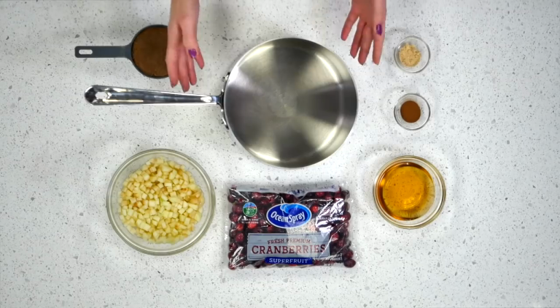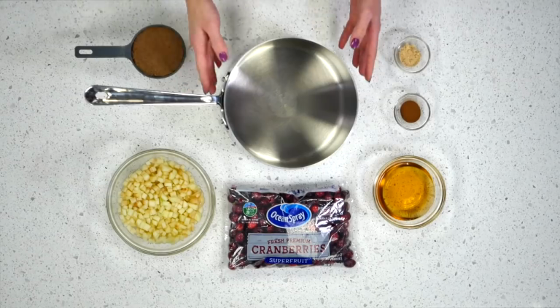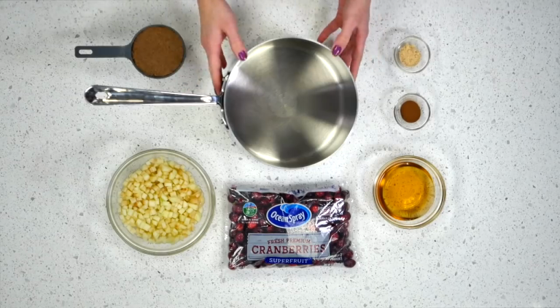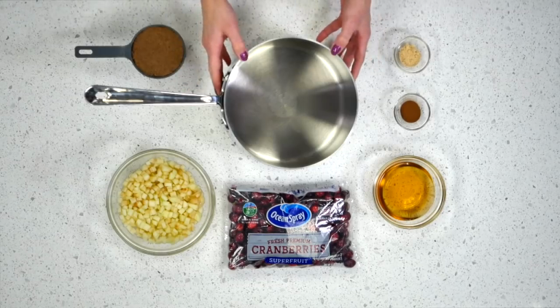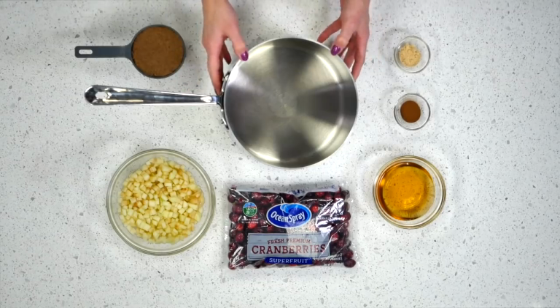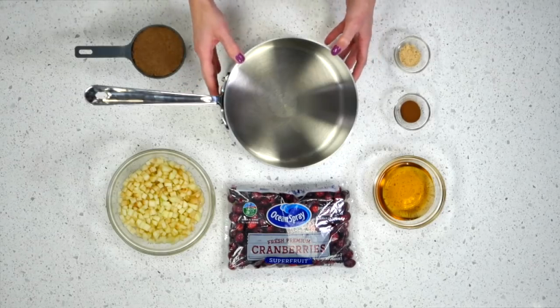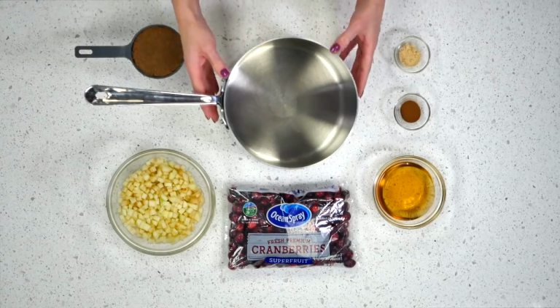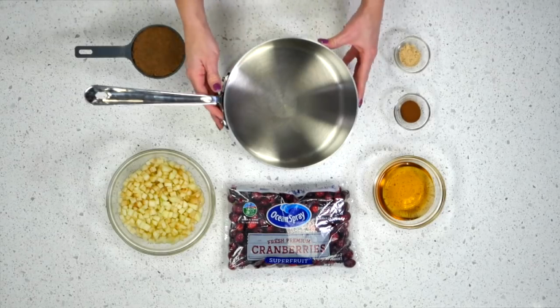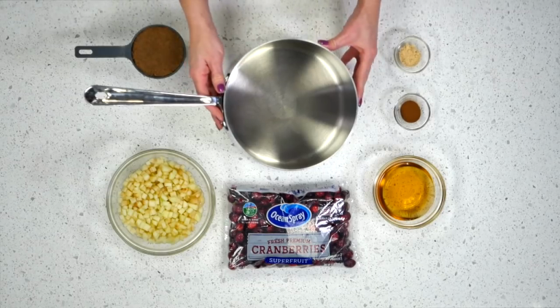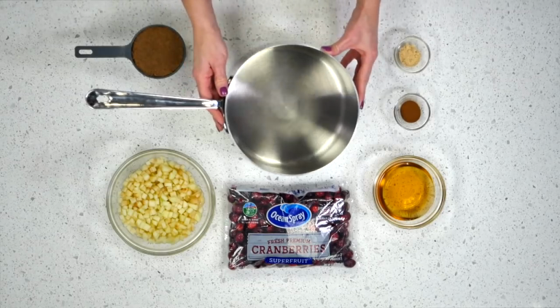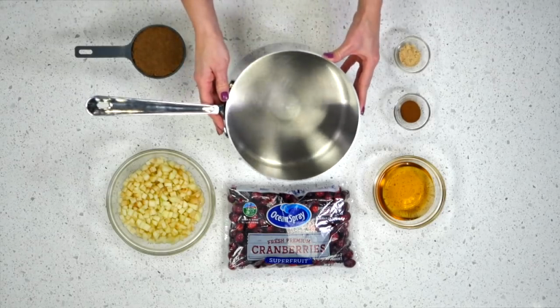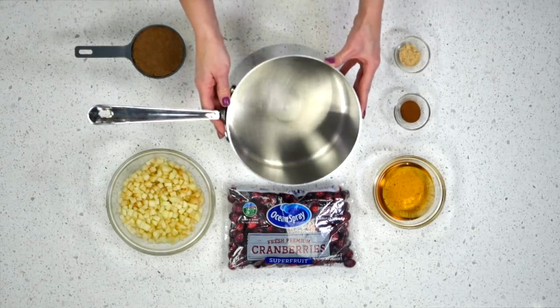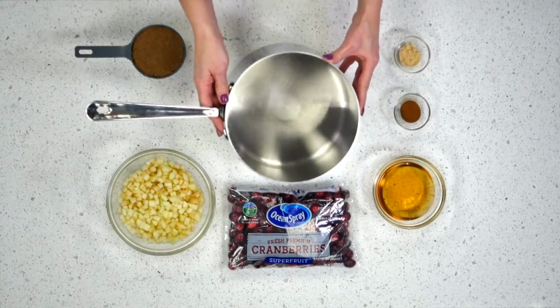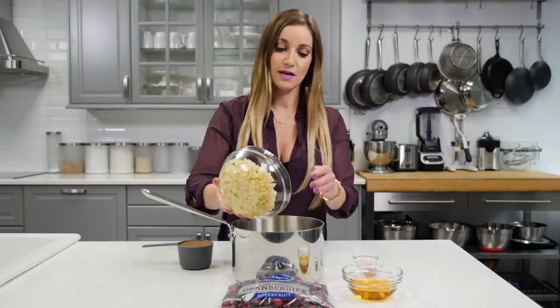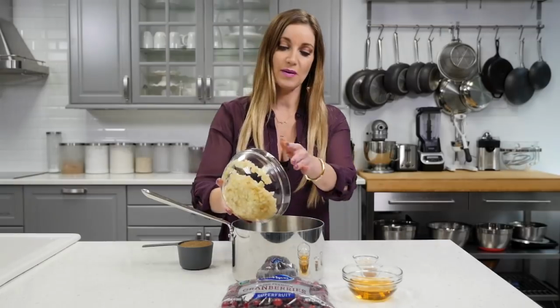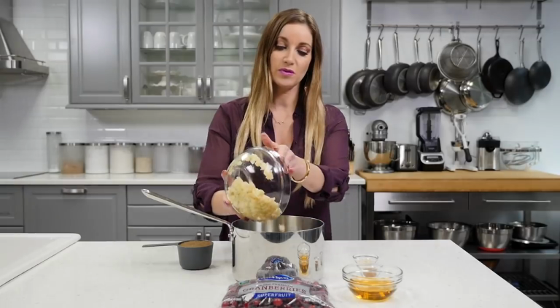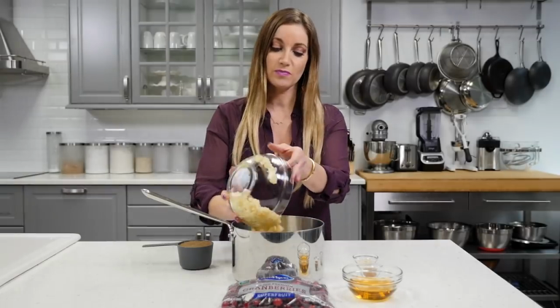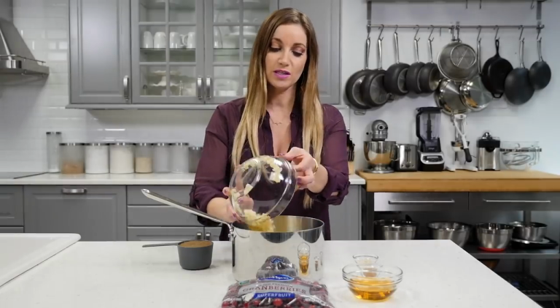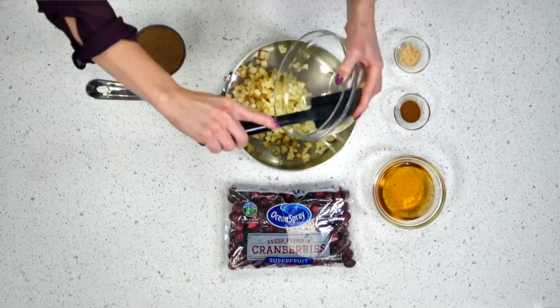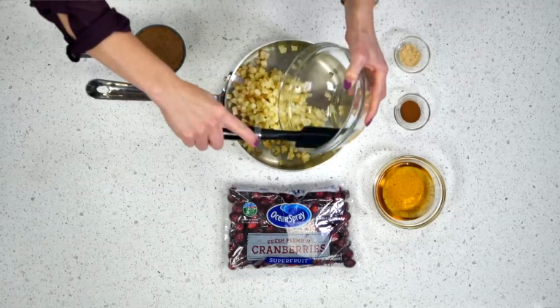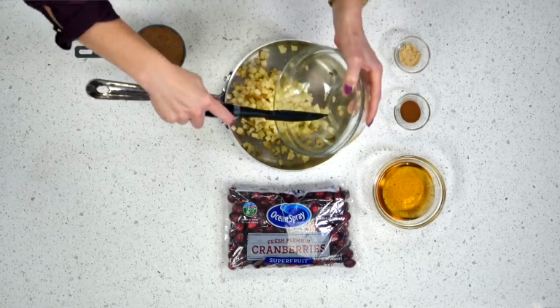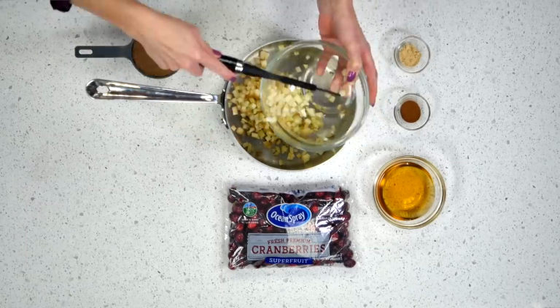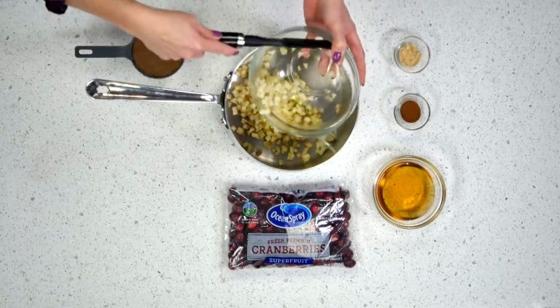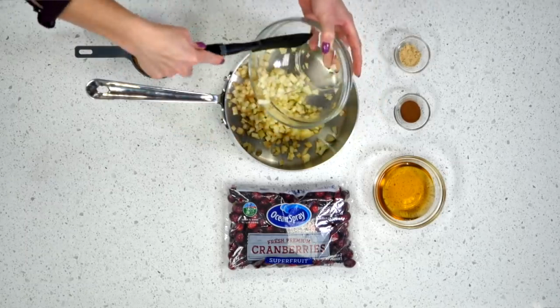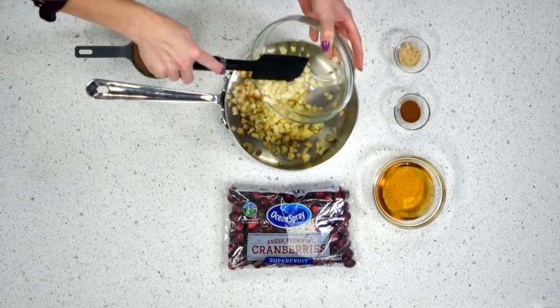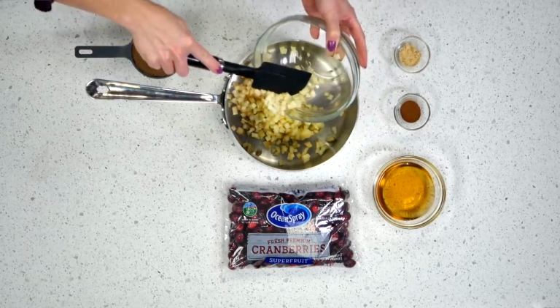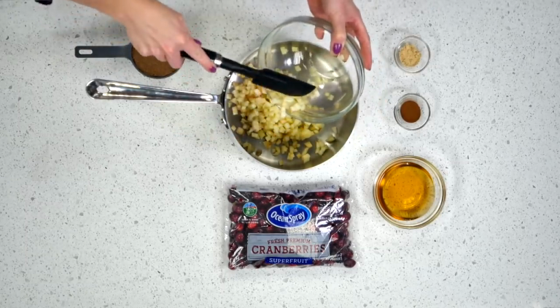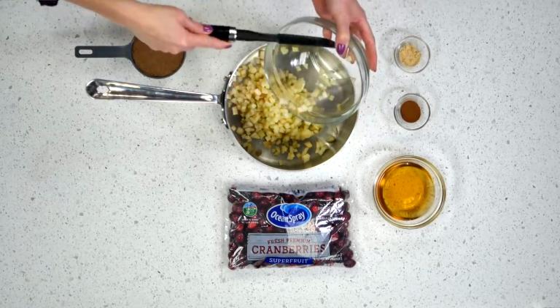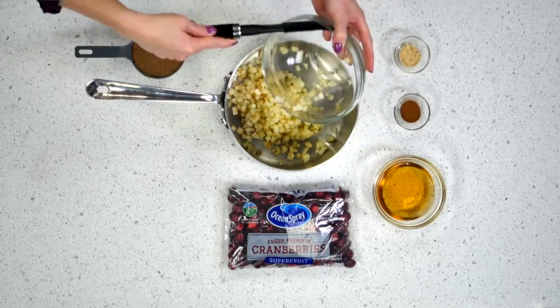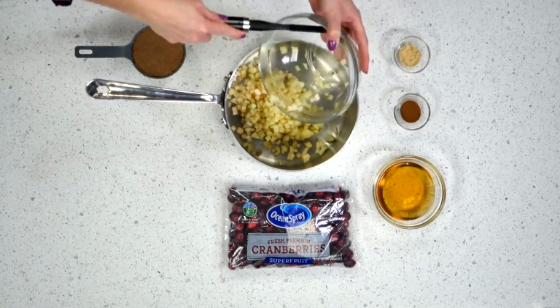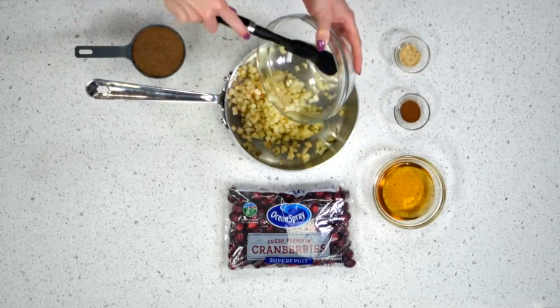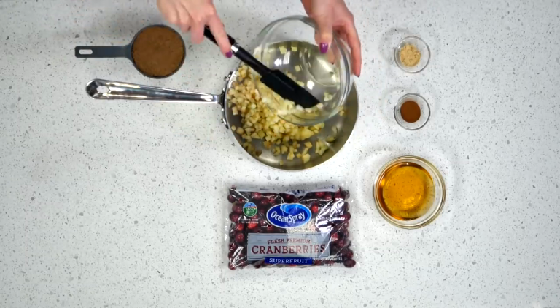Dump all of your ingredients into your saucepan — the apples. Make sure you chop your apples, peel them, and core them.